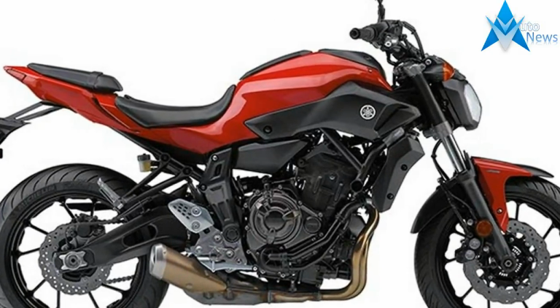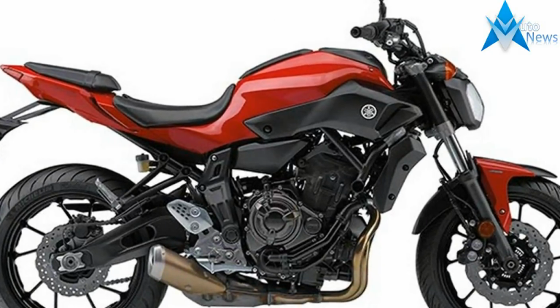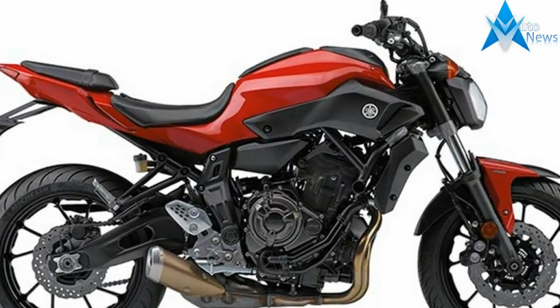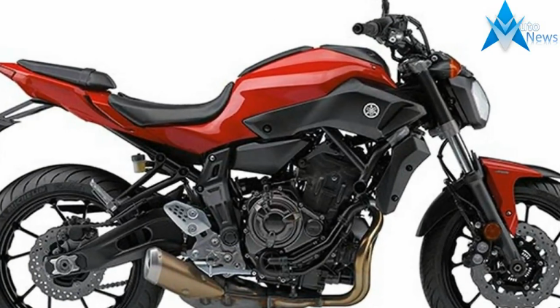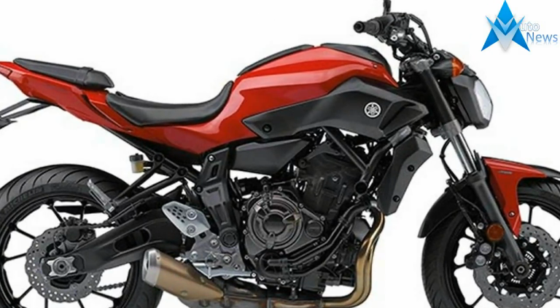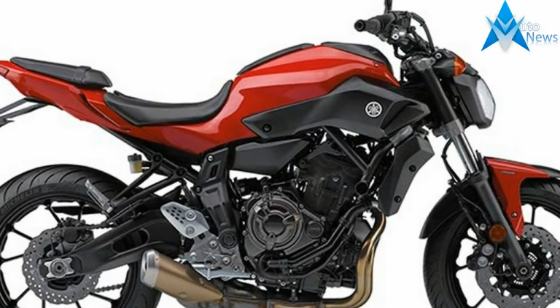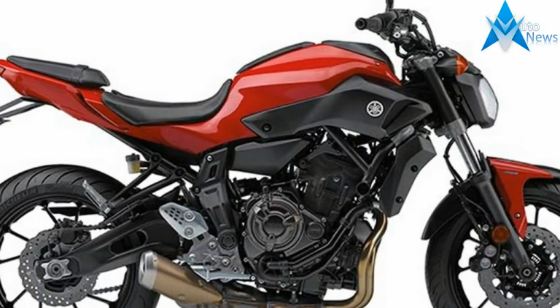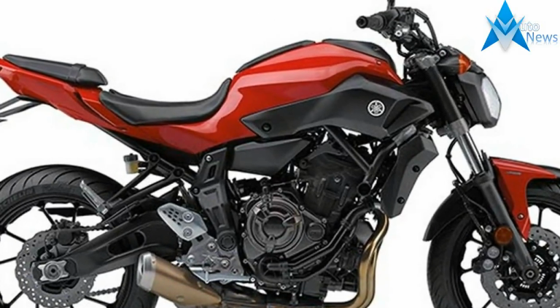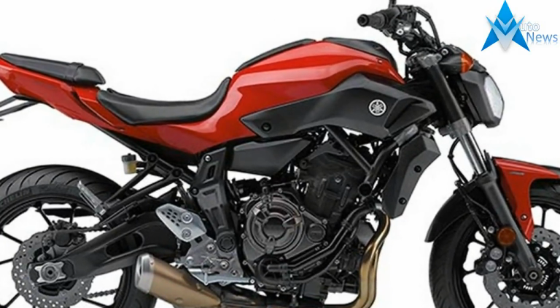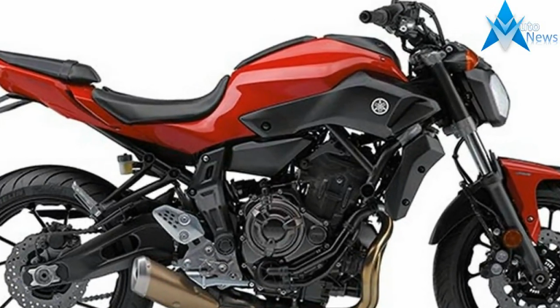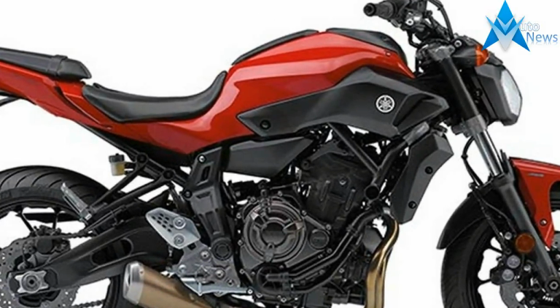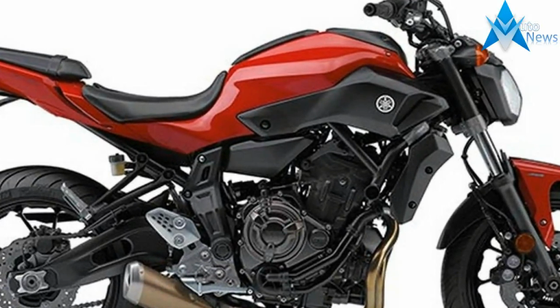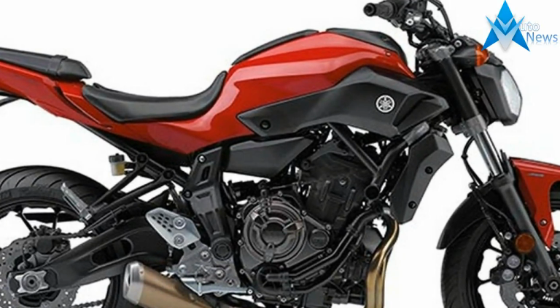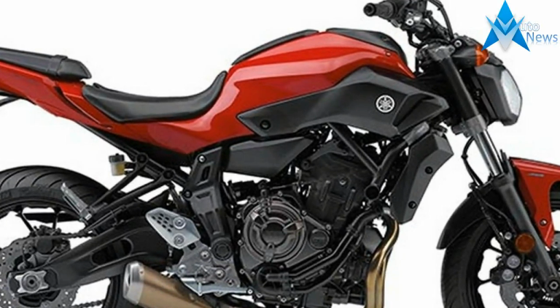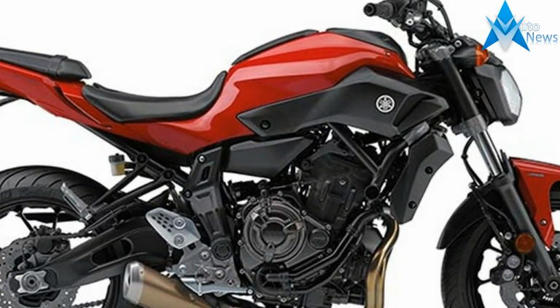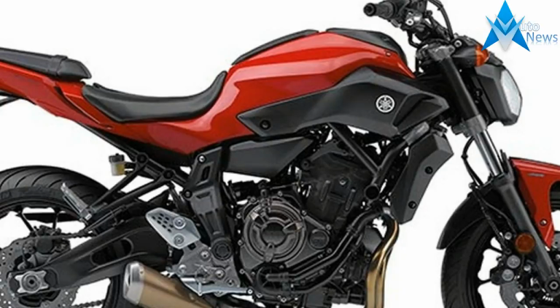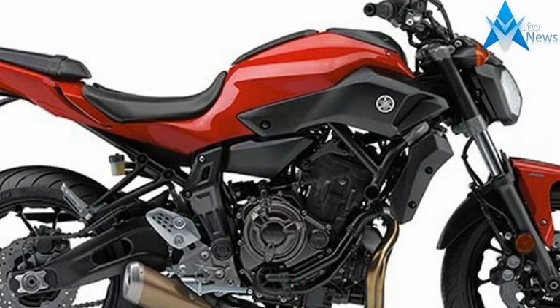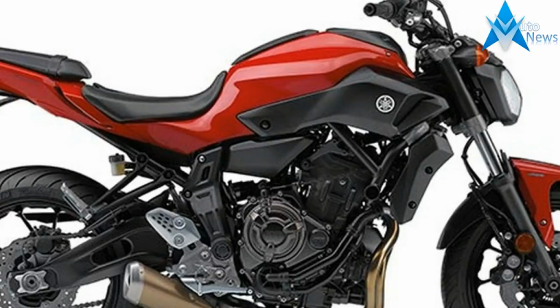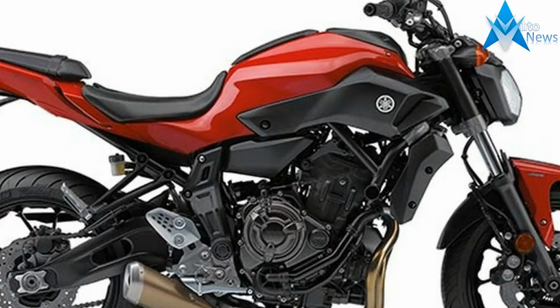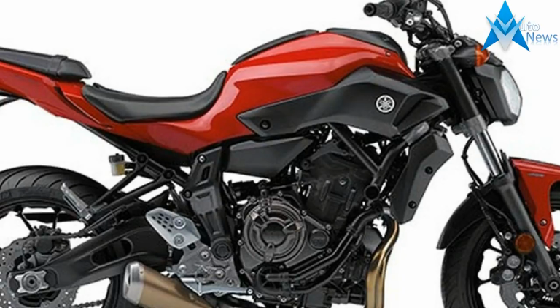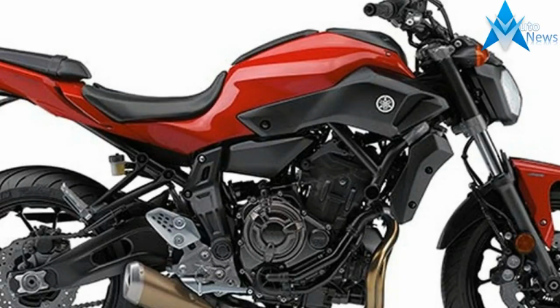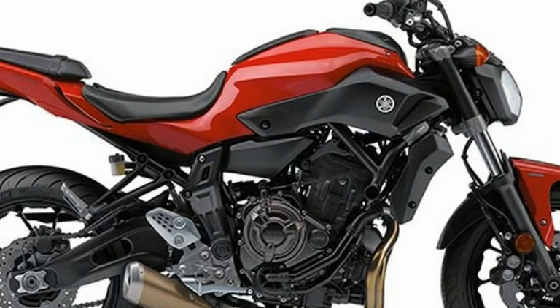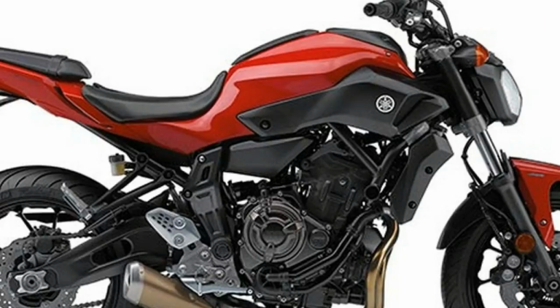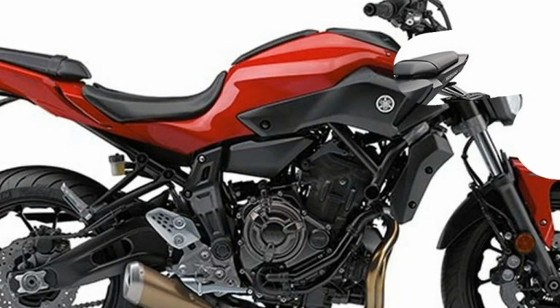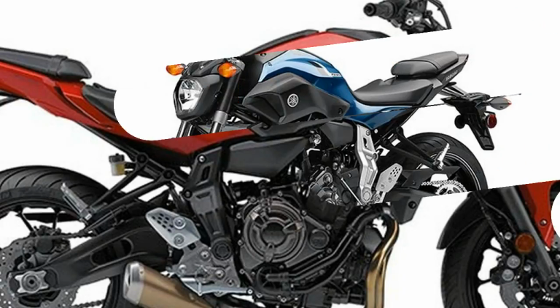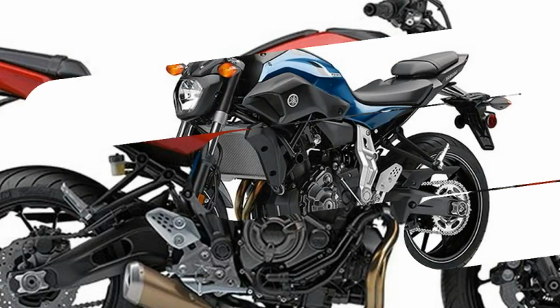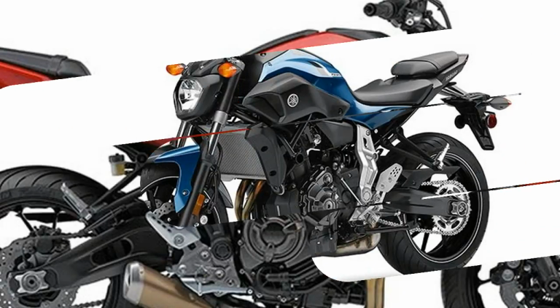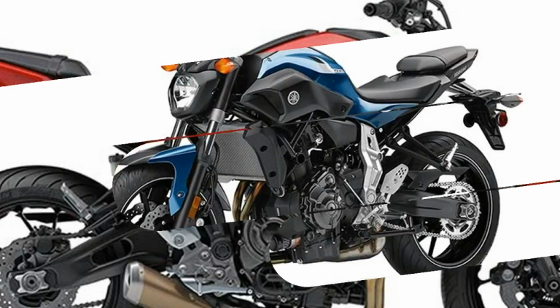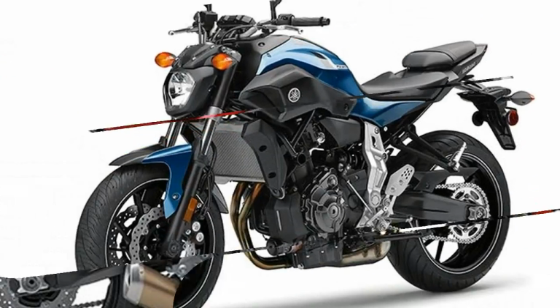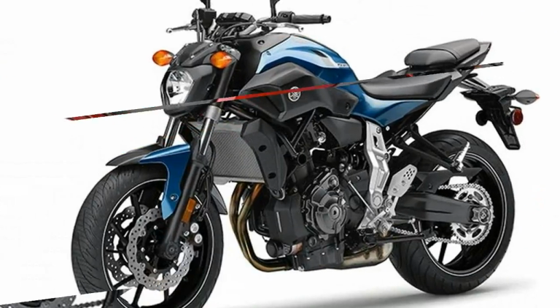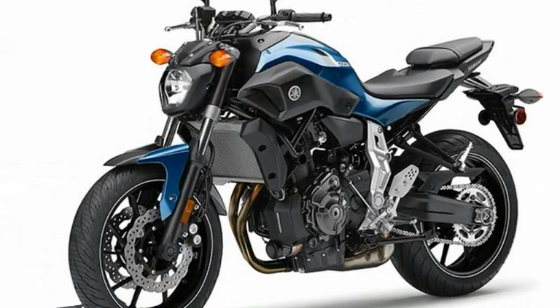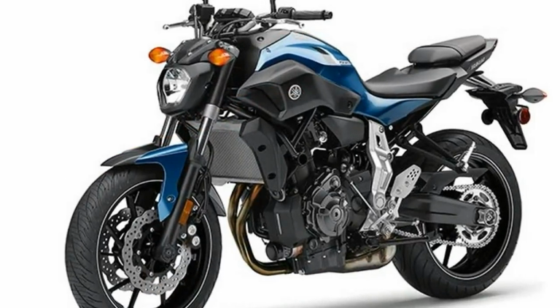The addition of ABS to the dual 282mm disc brakes provides enhanced braking confidence and safety.